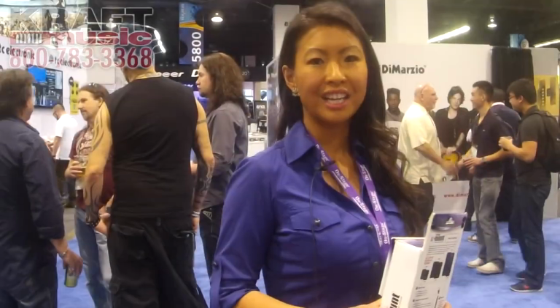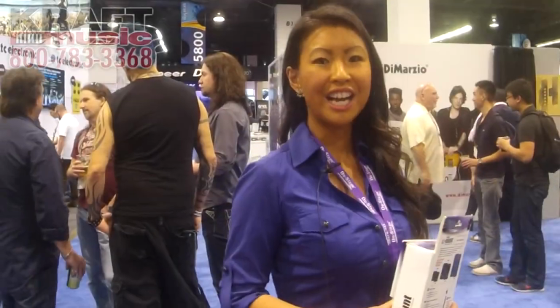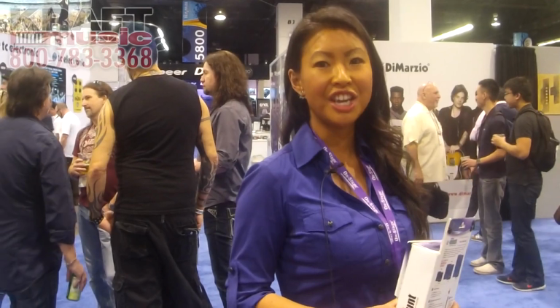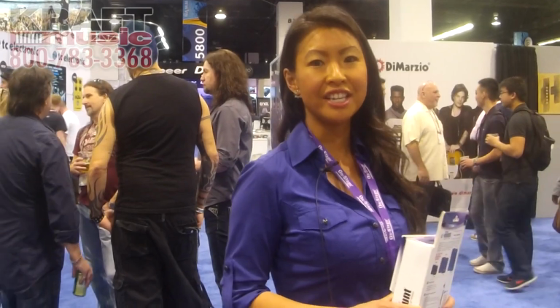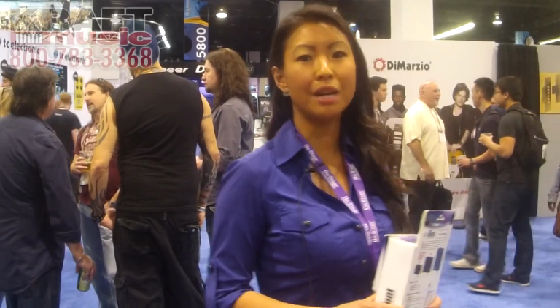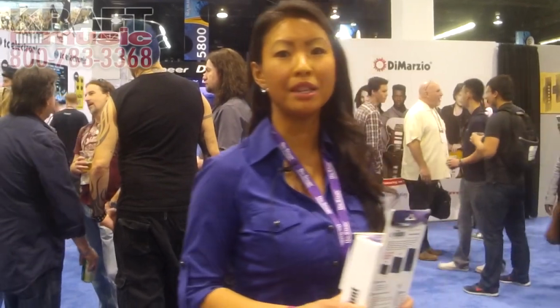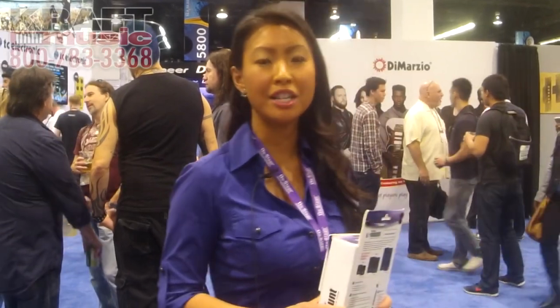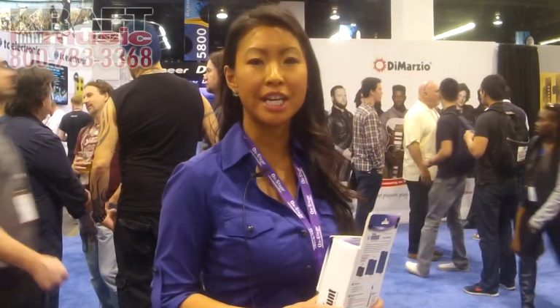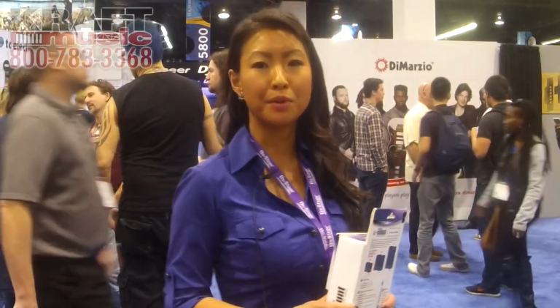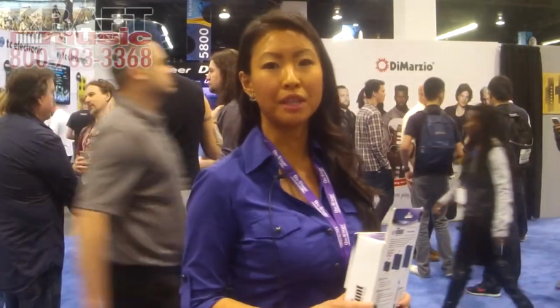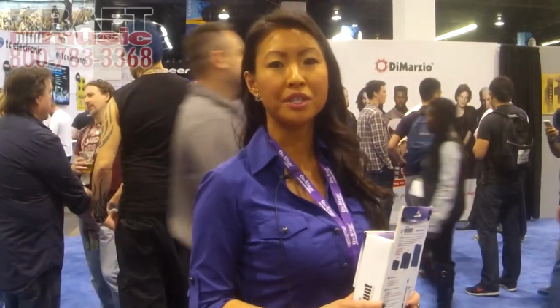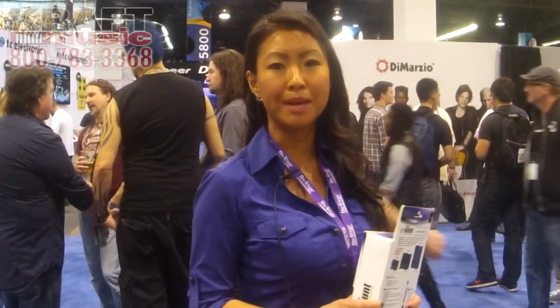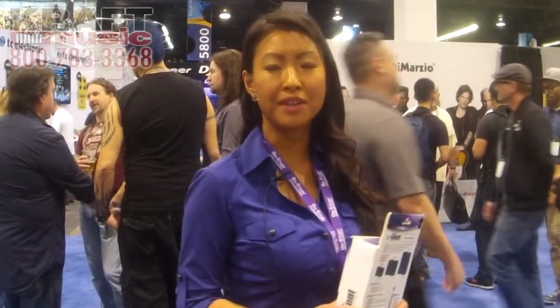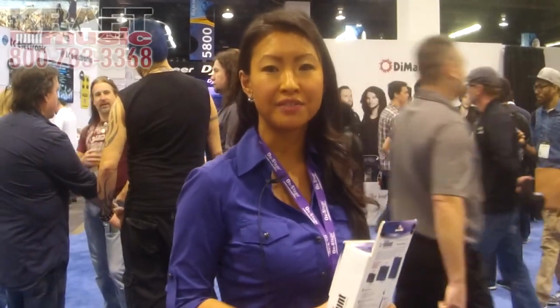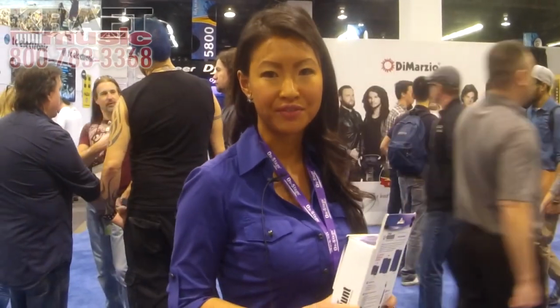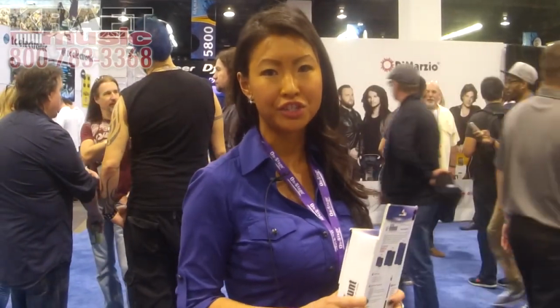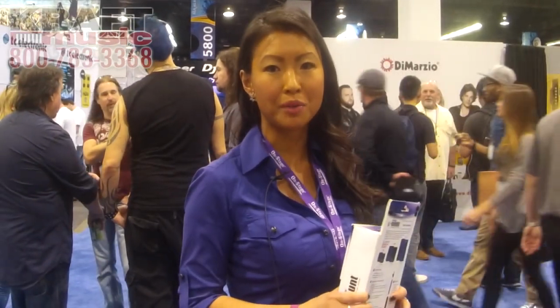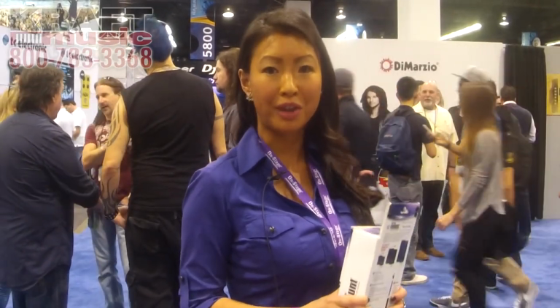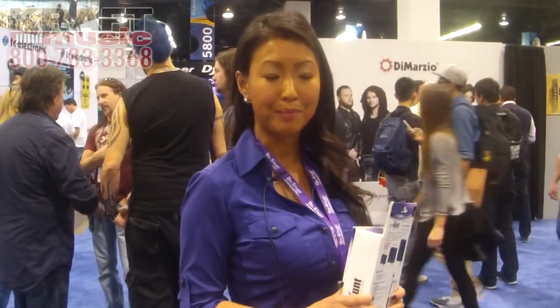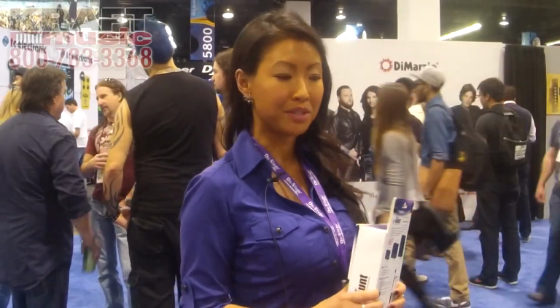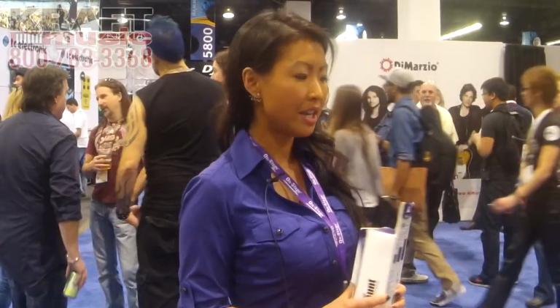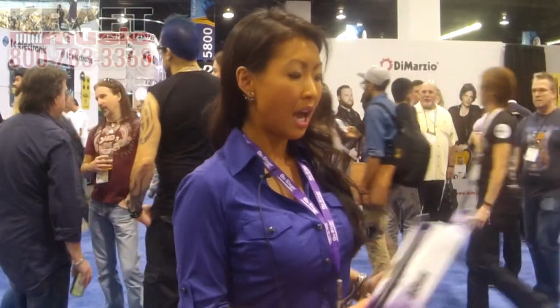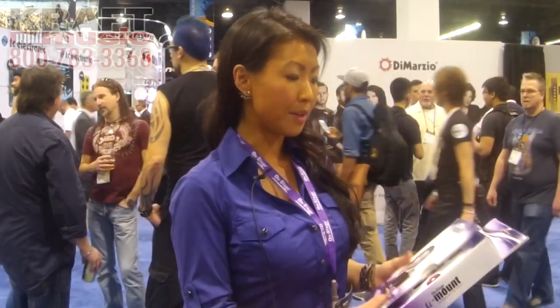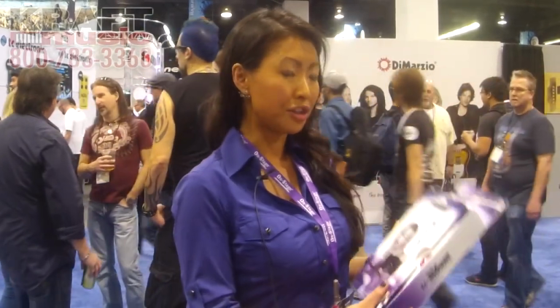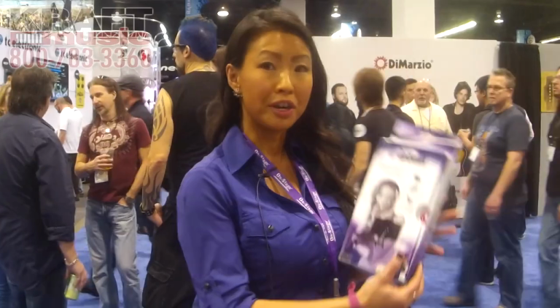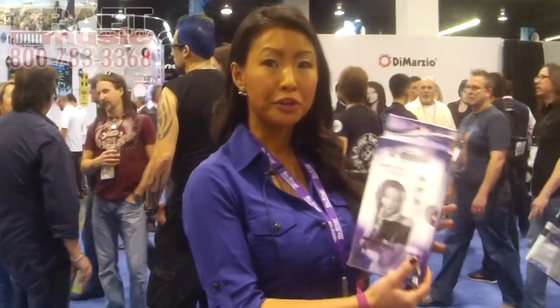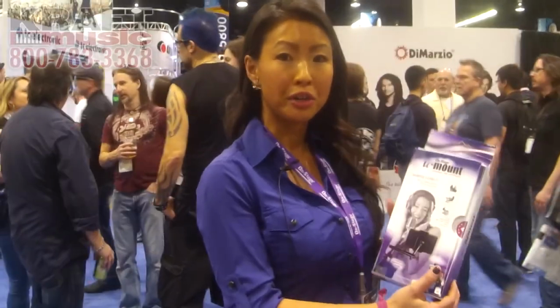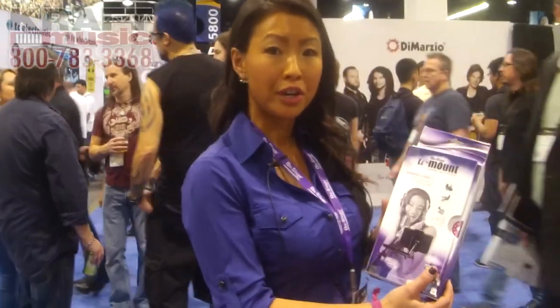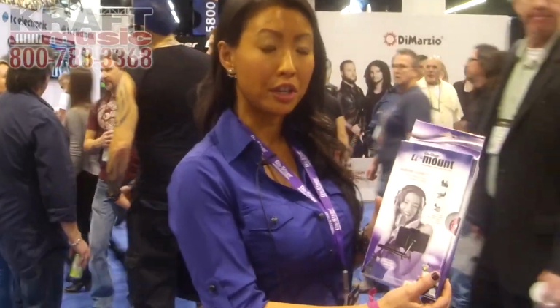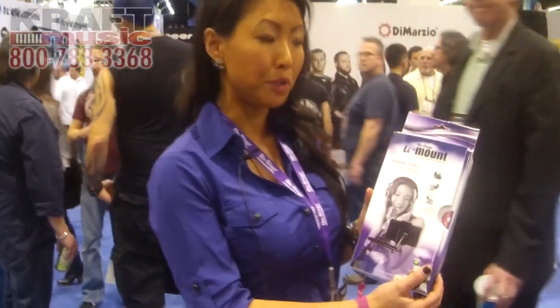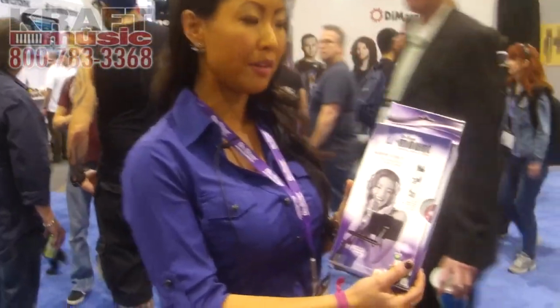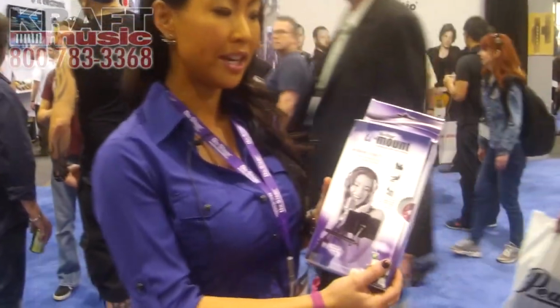Hi, Jessica here. I'm at the On Stage booth at the Winter NAMM 2015 show with Kraft Music. I'm going to show you our new Universal U-Mount kits.